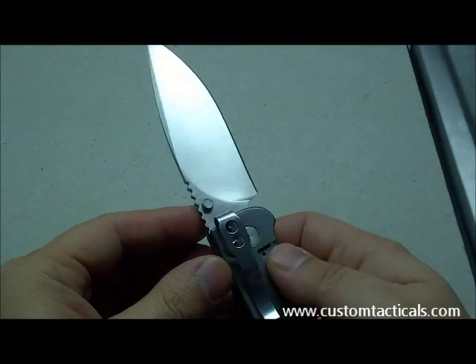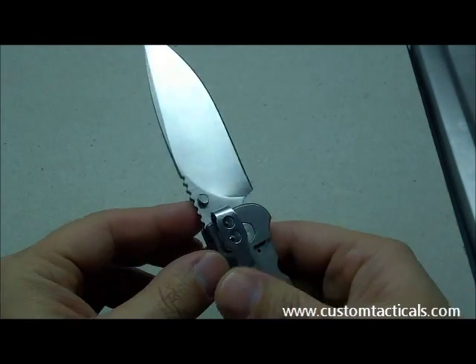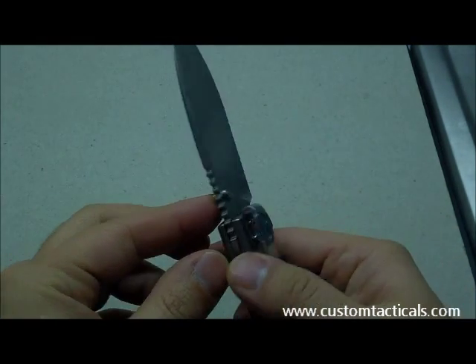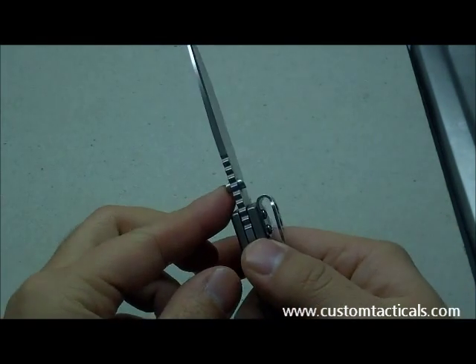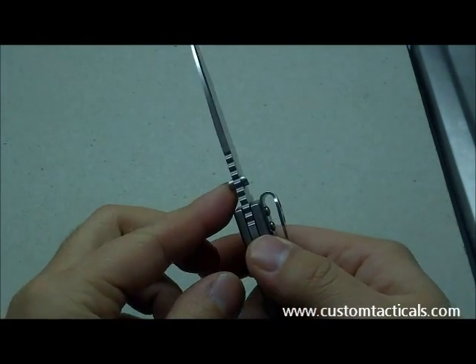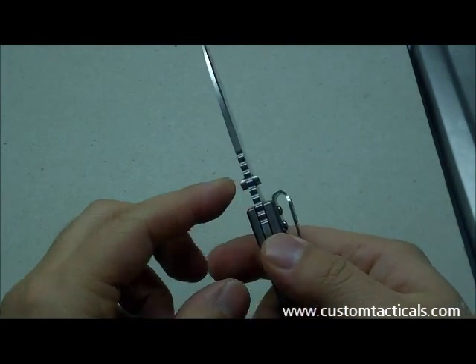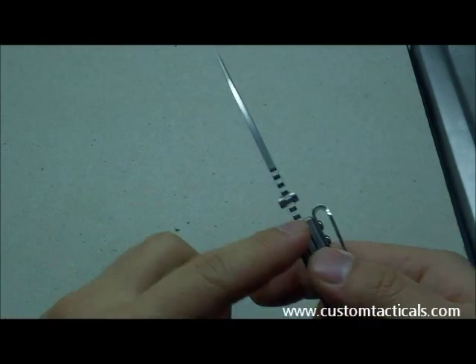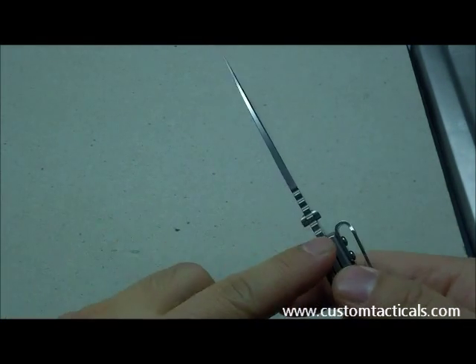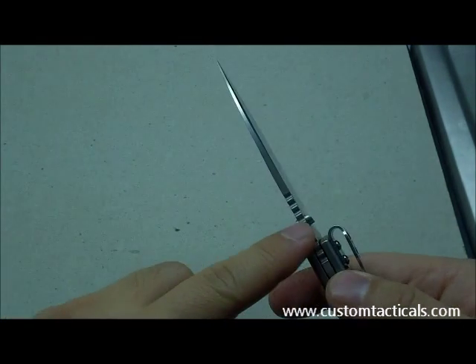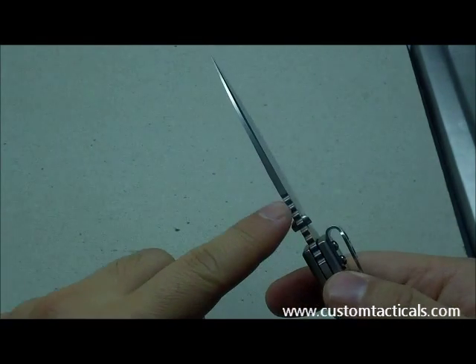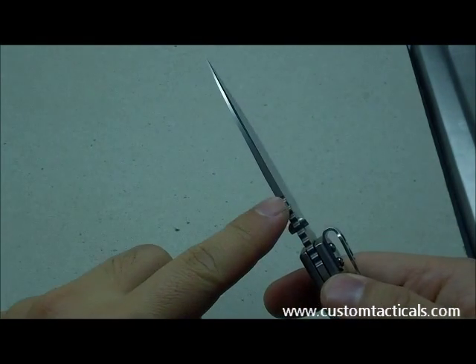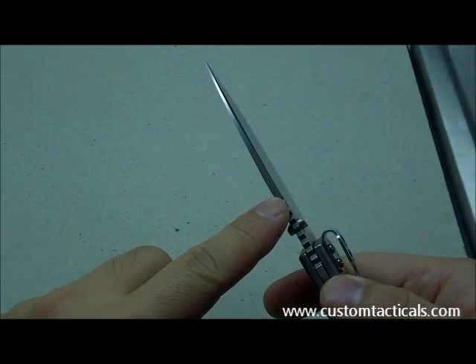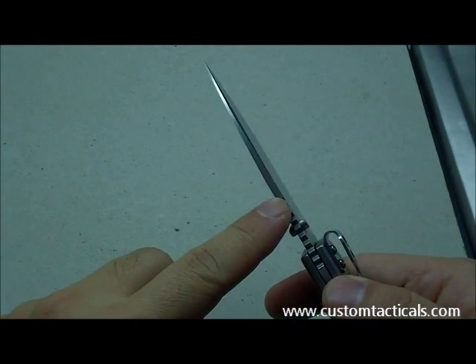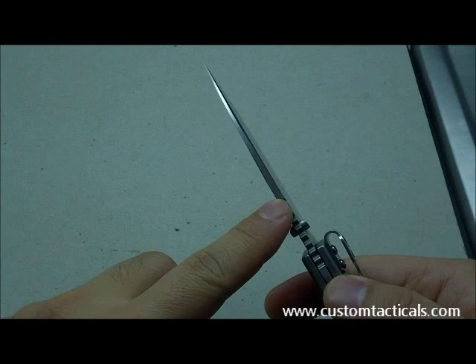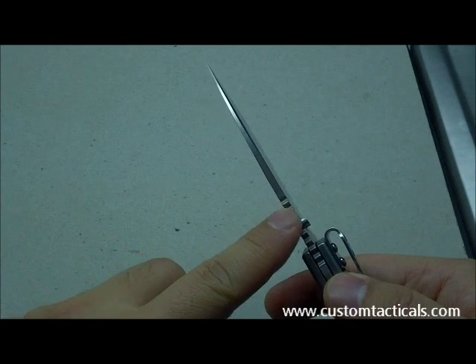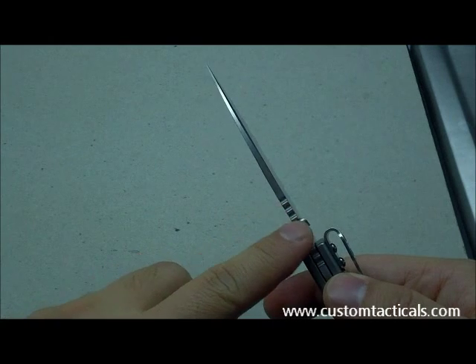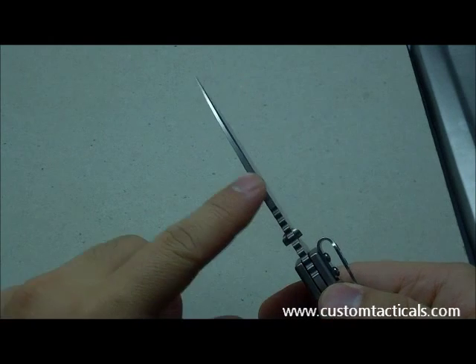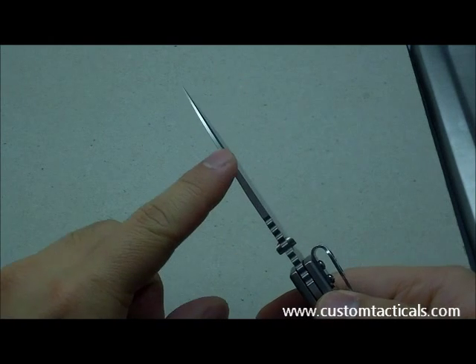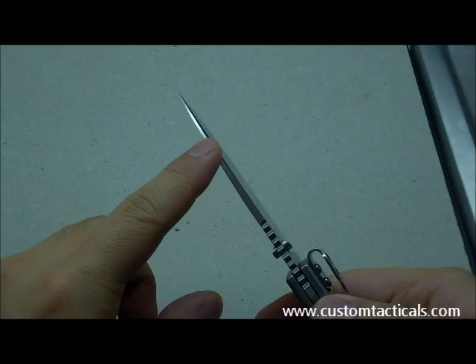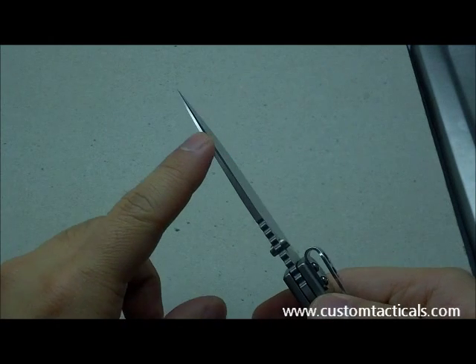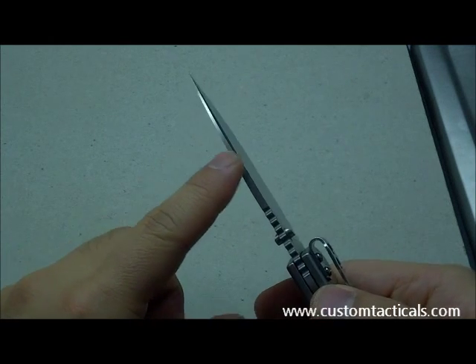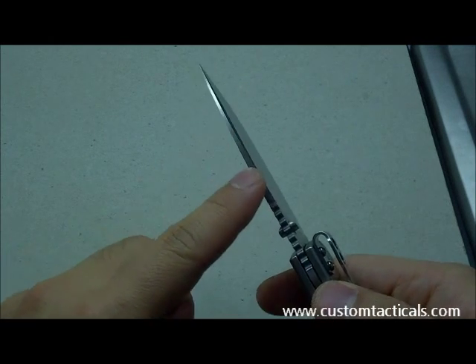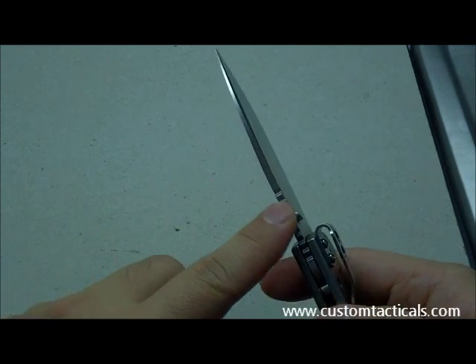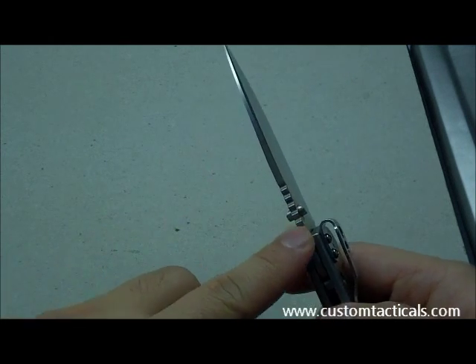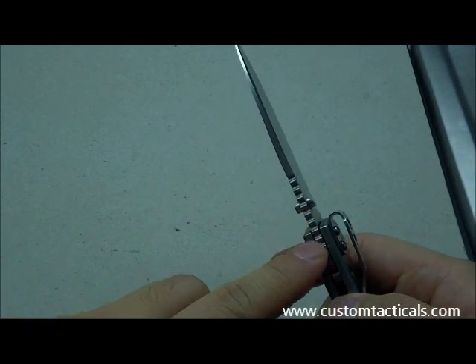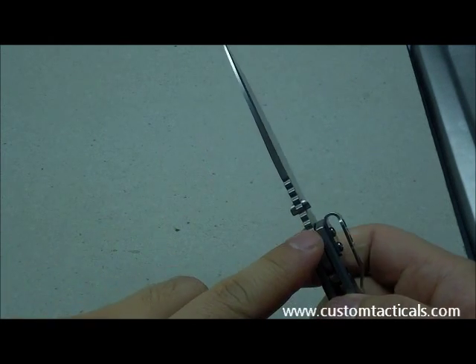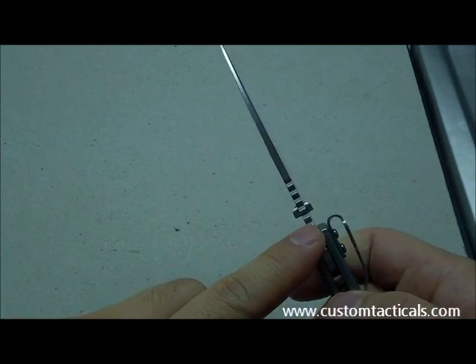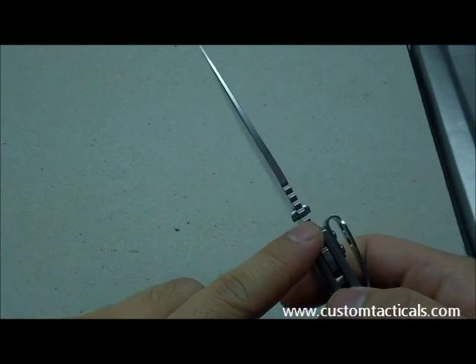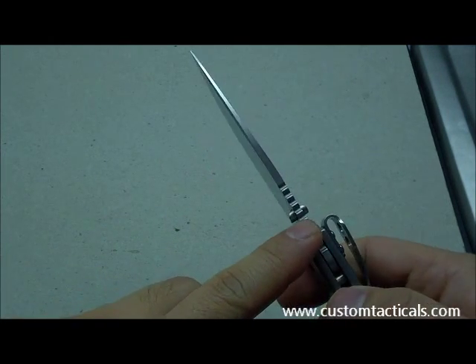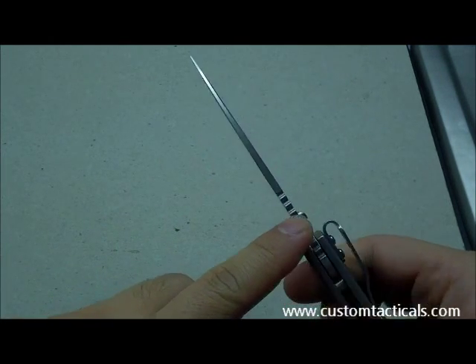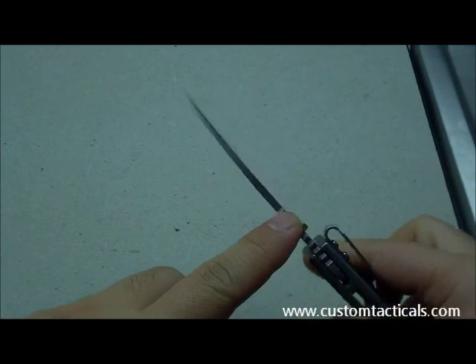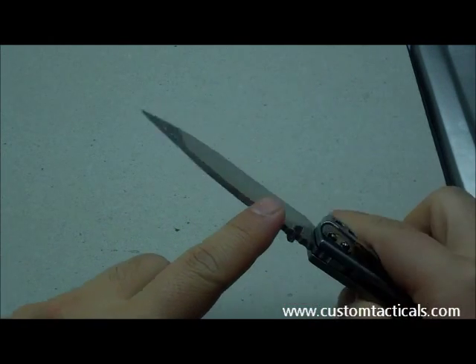It does cut really well — more of a slicer. The blade is thinner than some other knives out there.